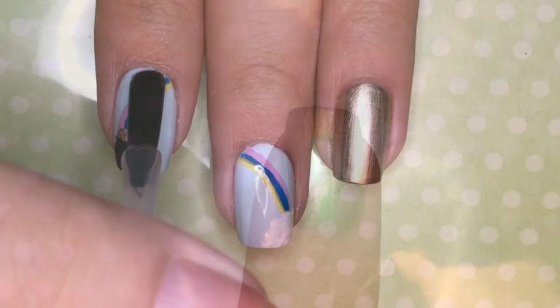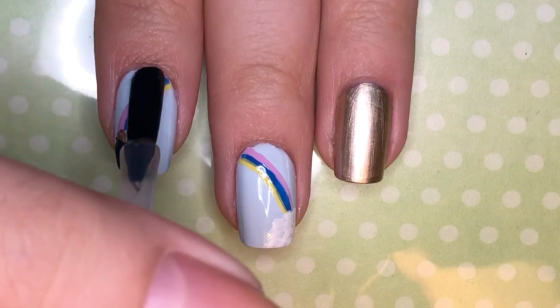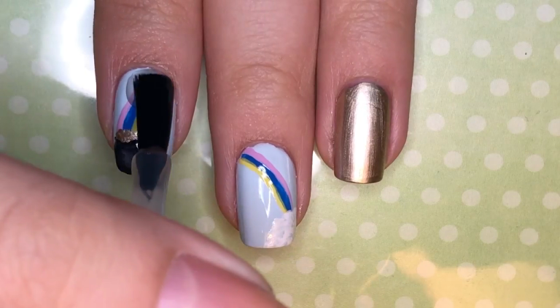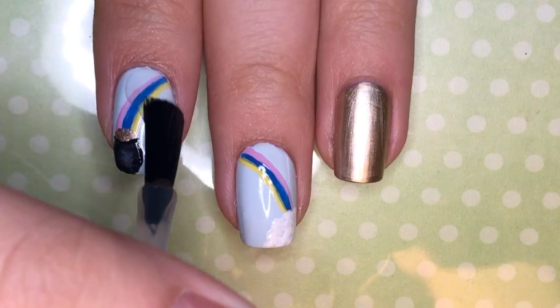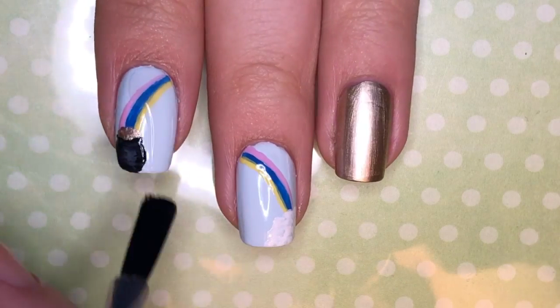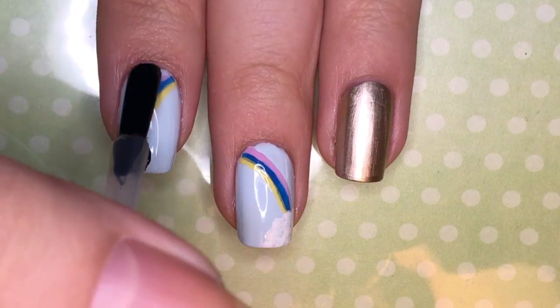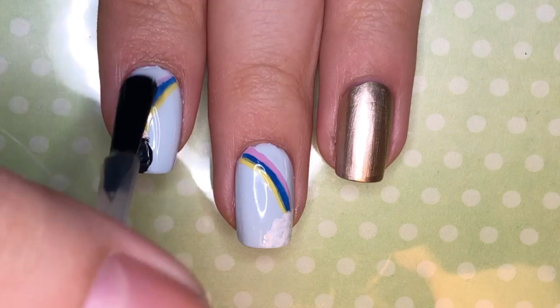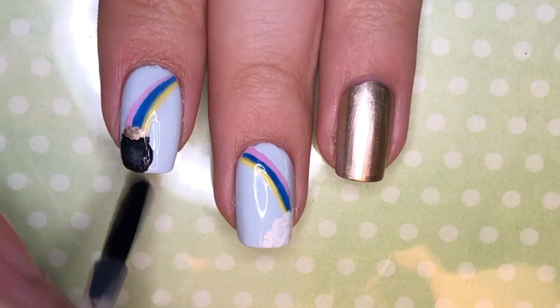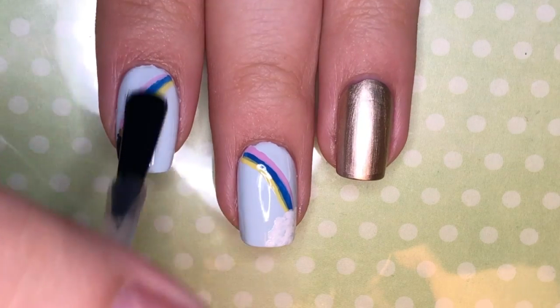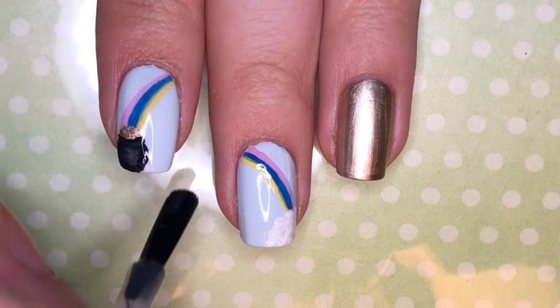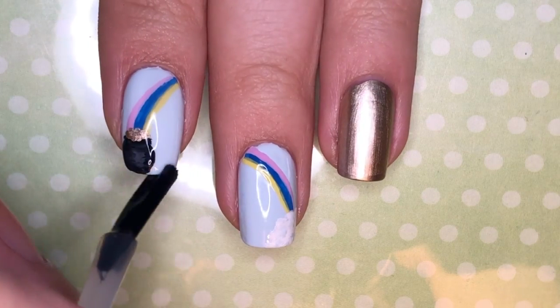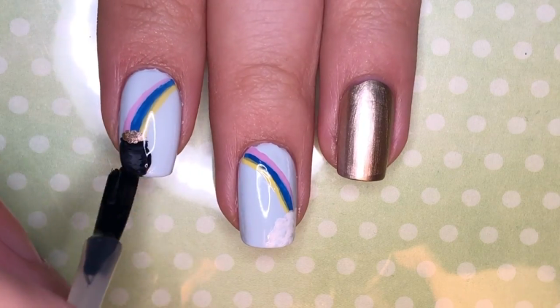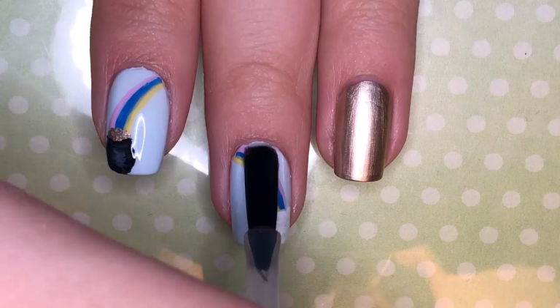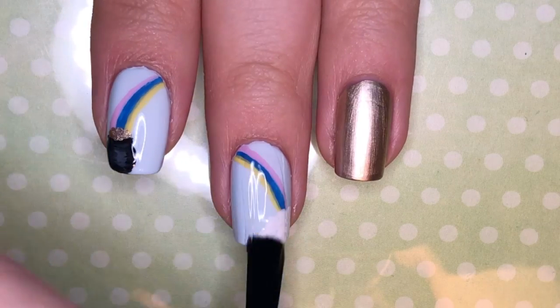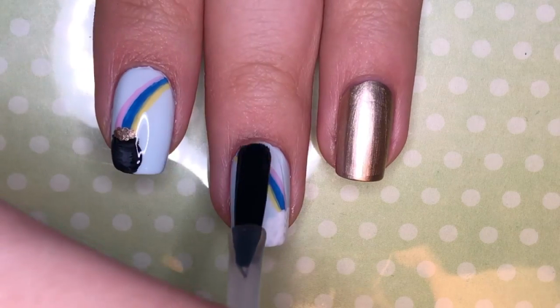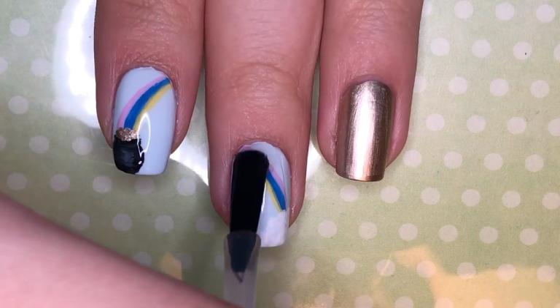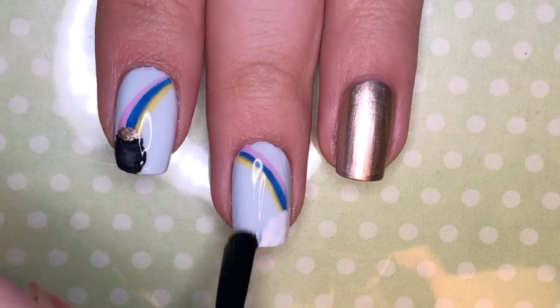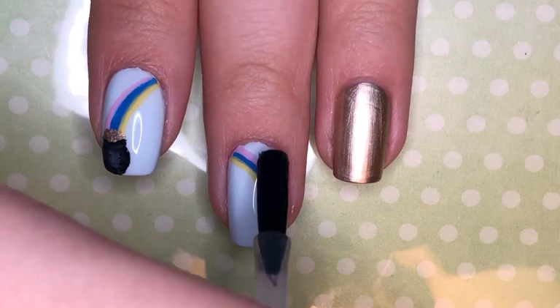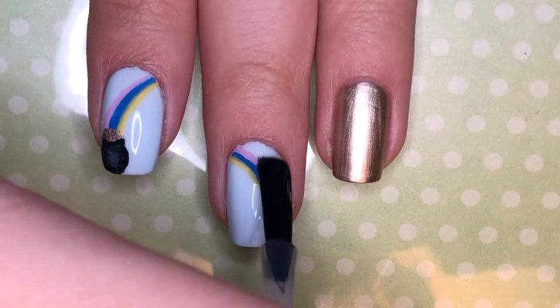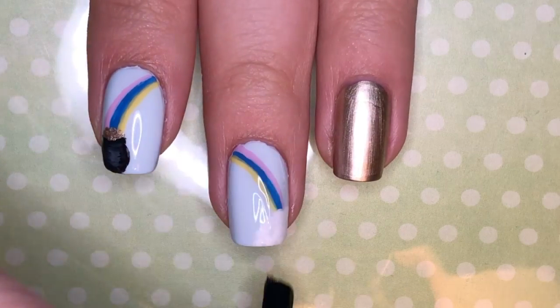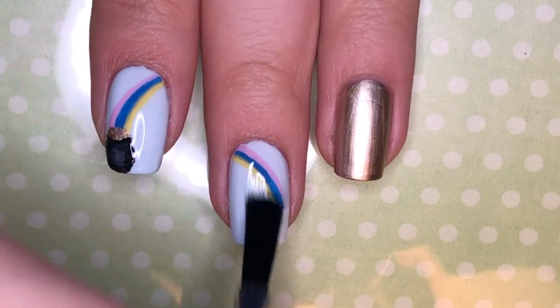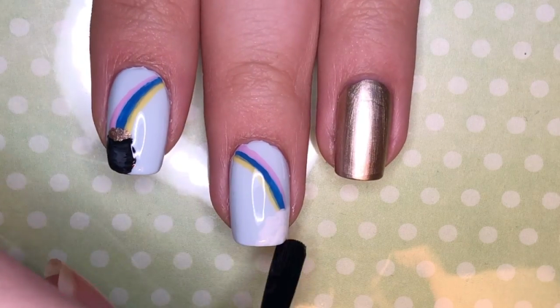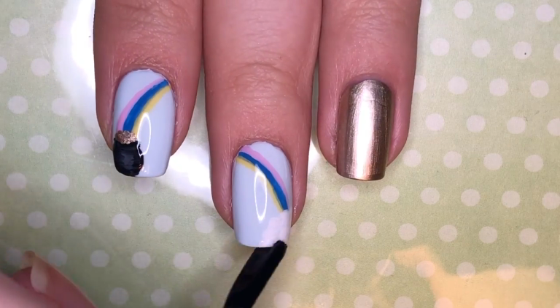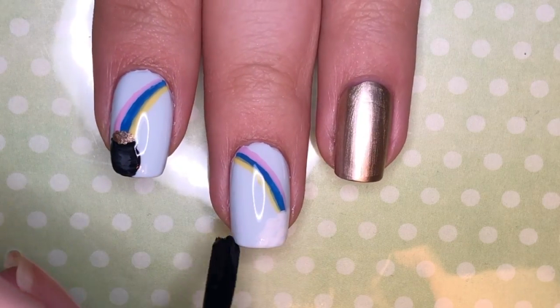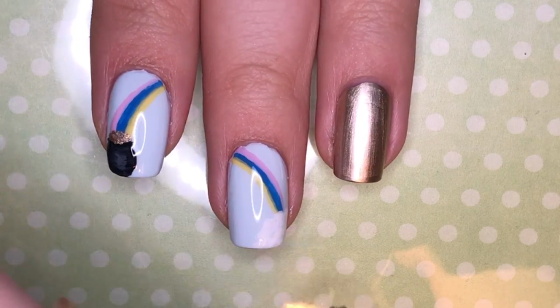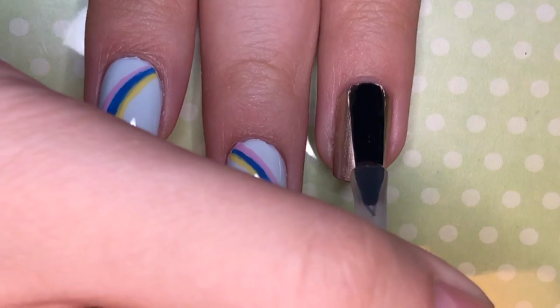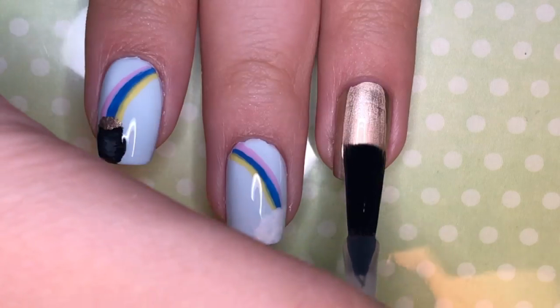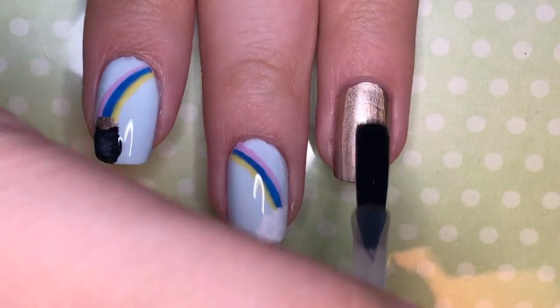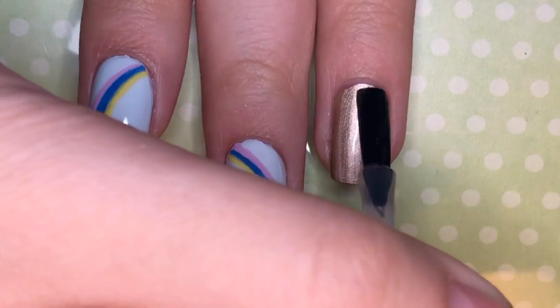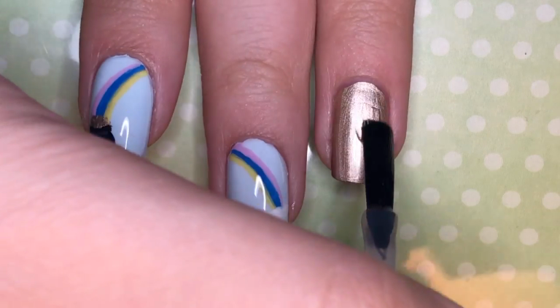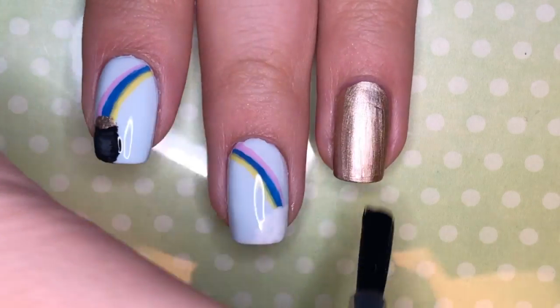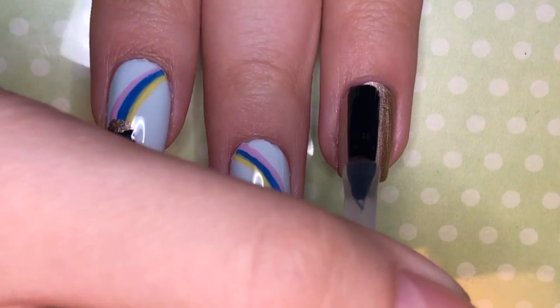Now all you have to do is apply a generous layer of topcoat over the design to seal it and also to add a beautiful shine.